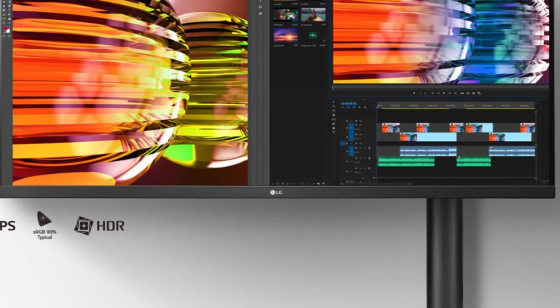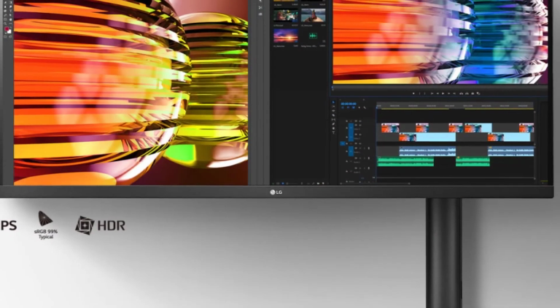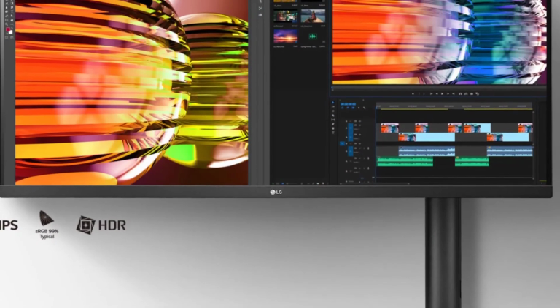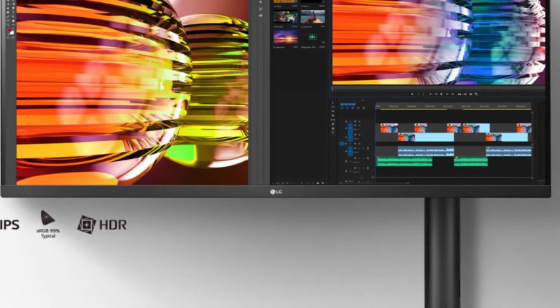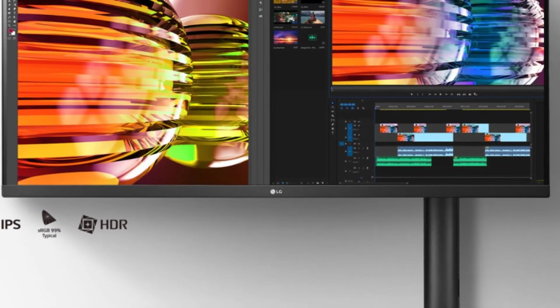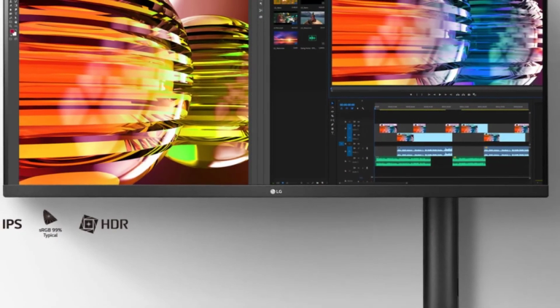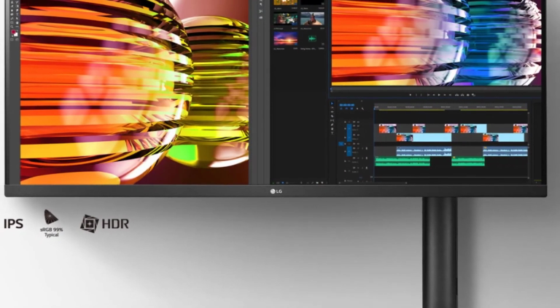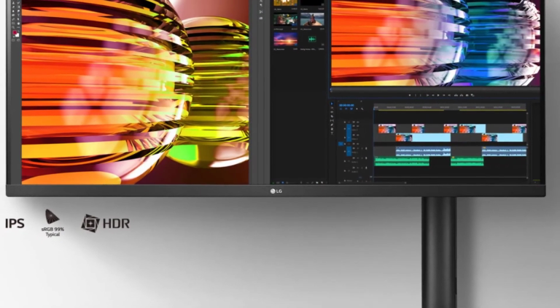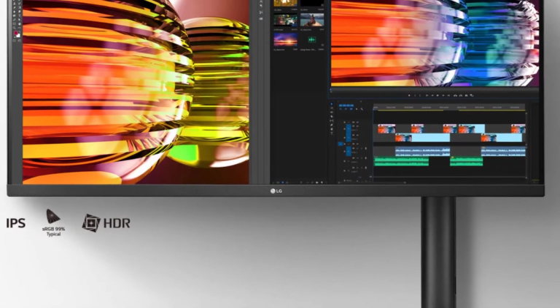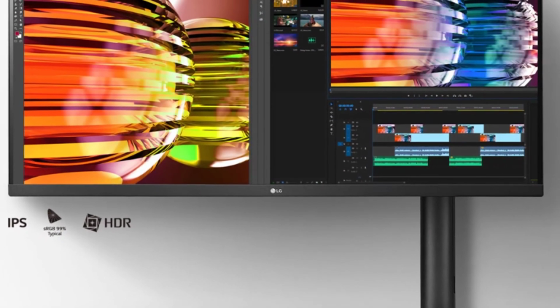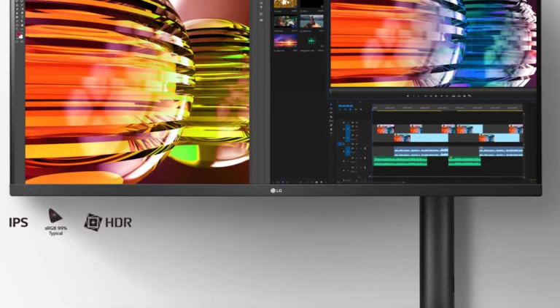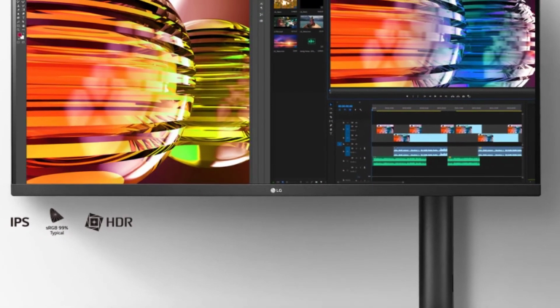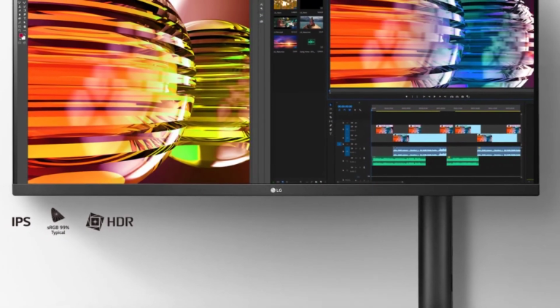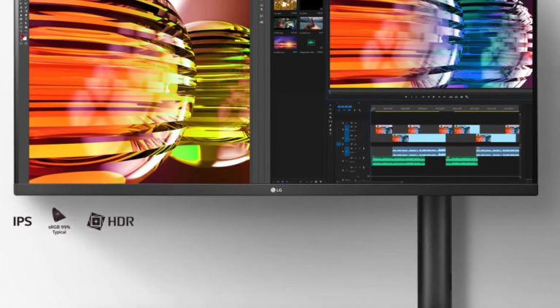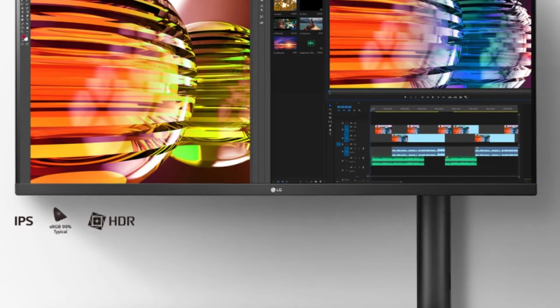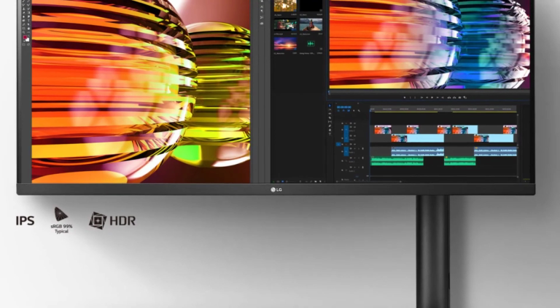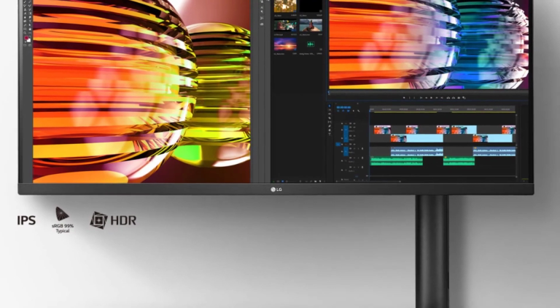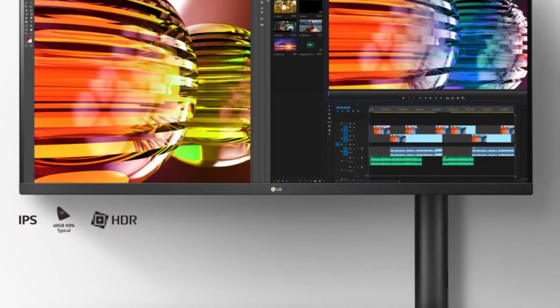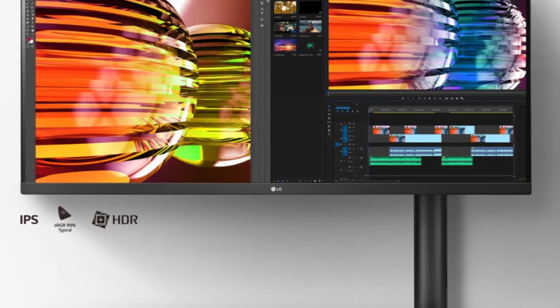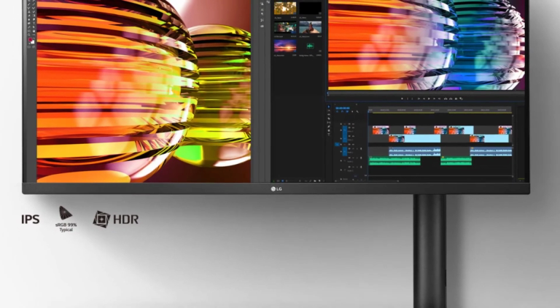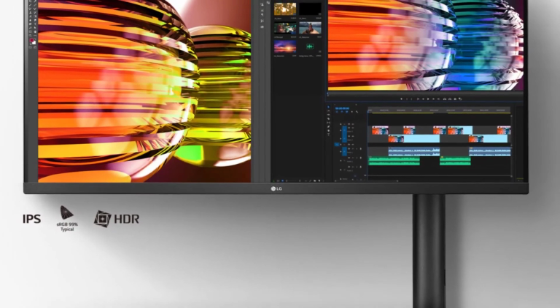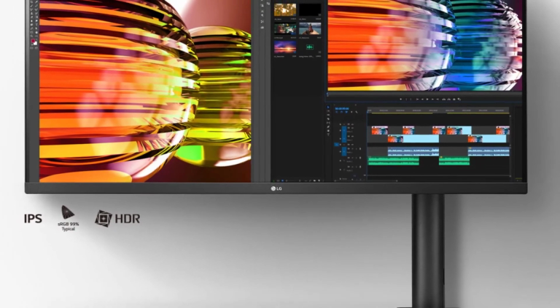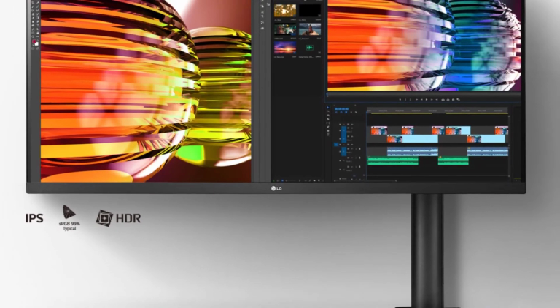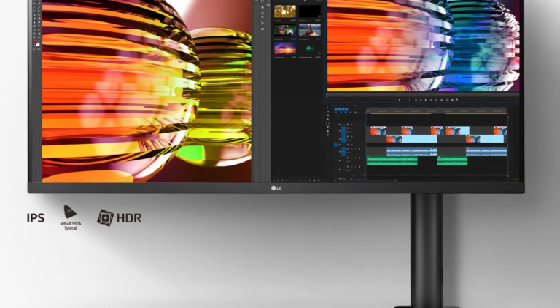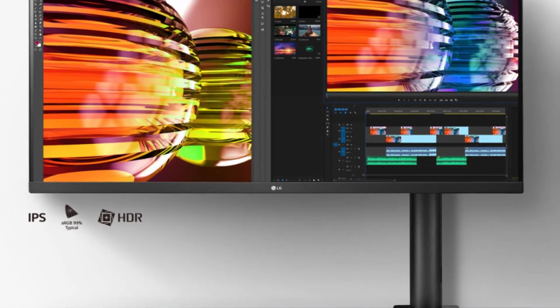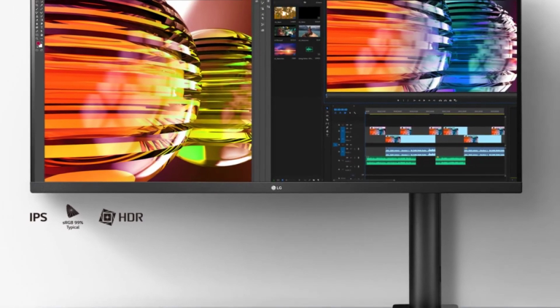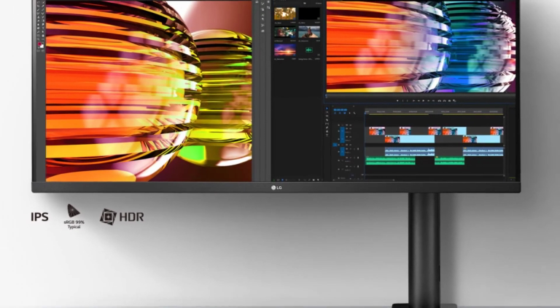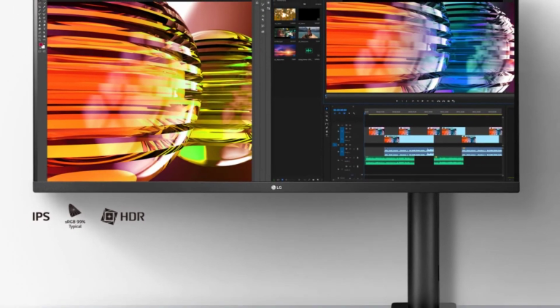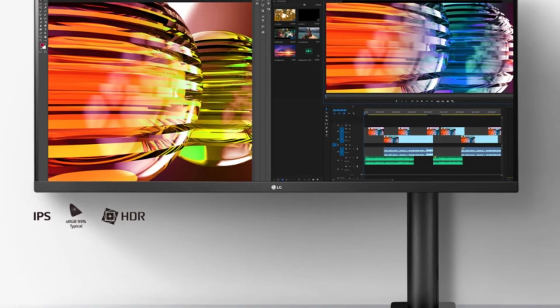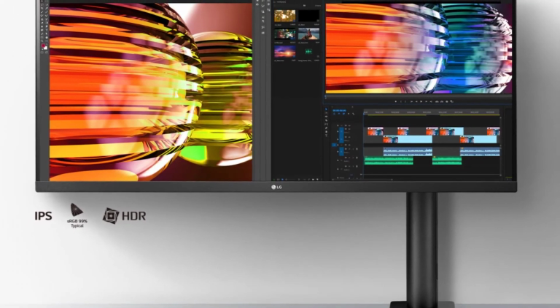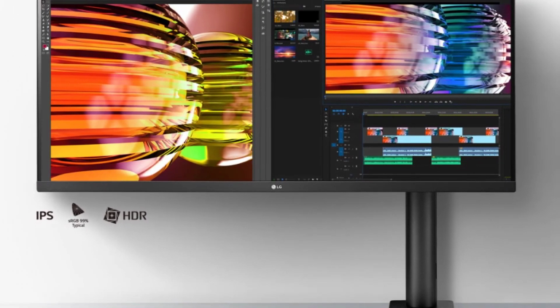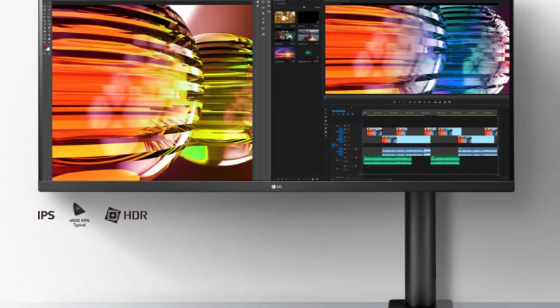That was our list of the top 5 best 75Hz monitors in 2022, just for you.